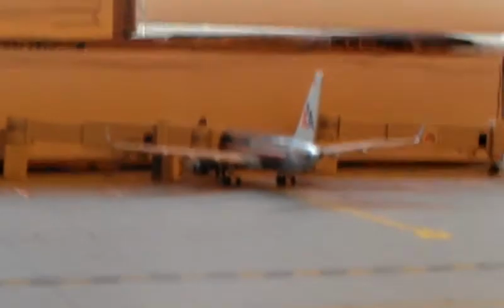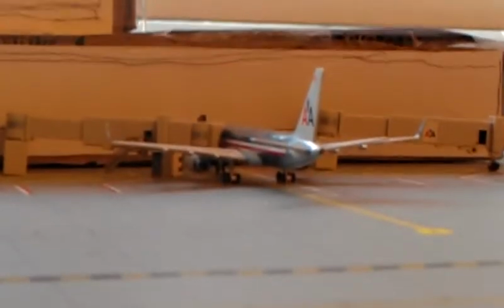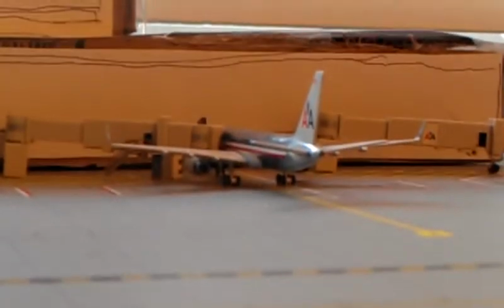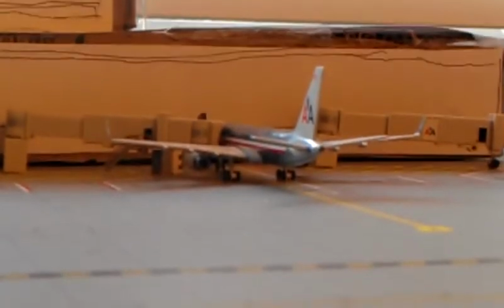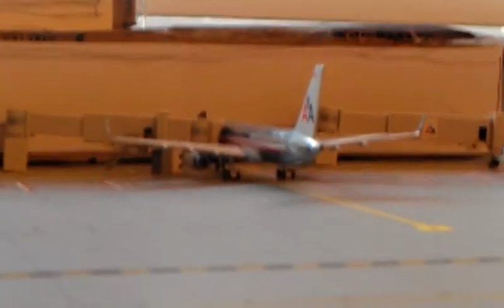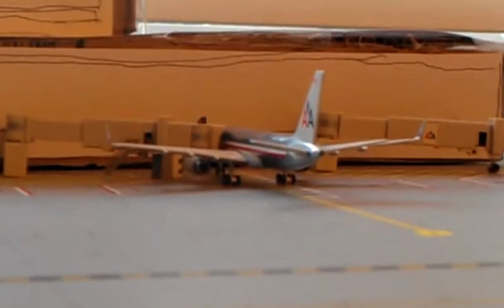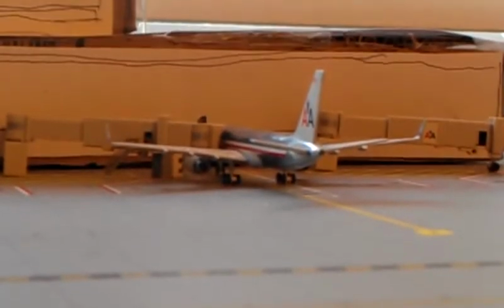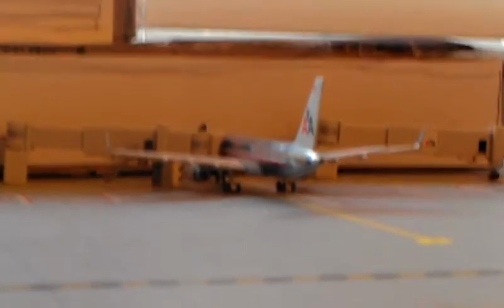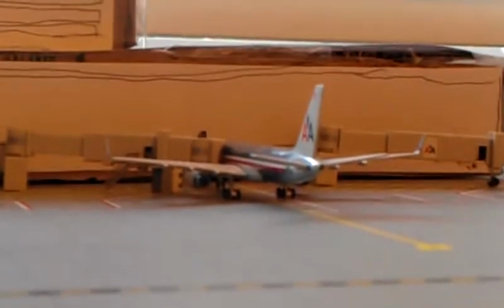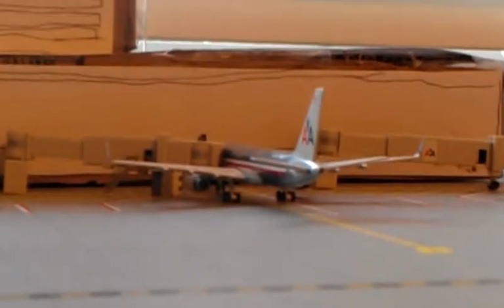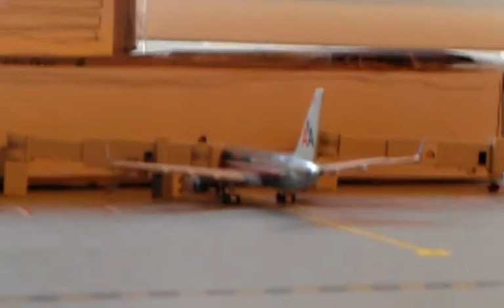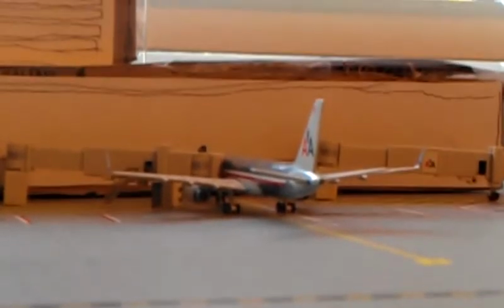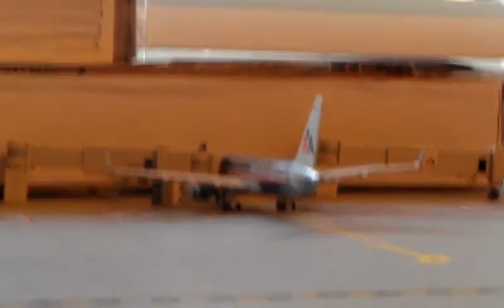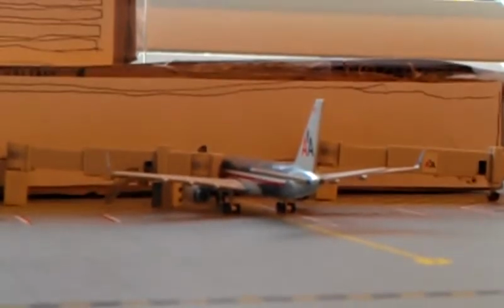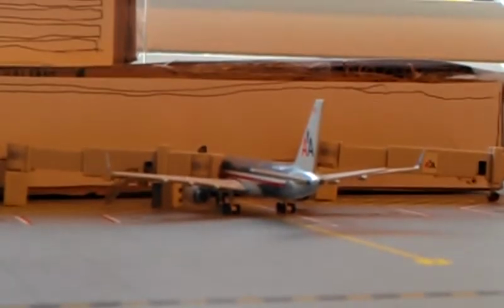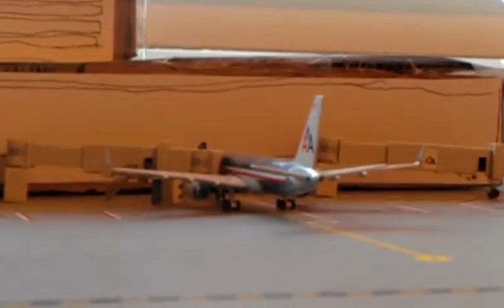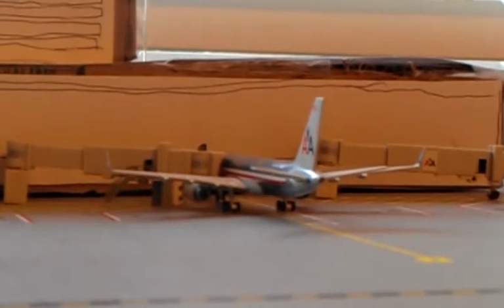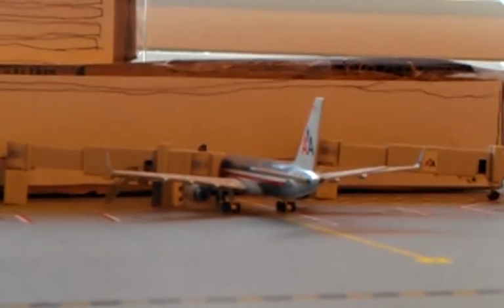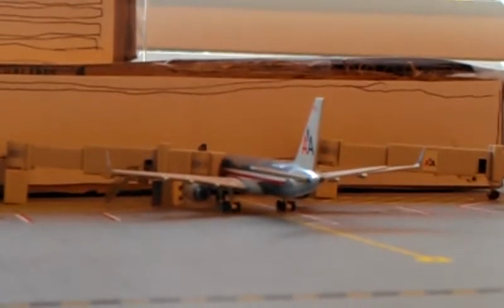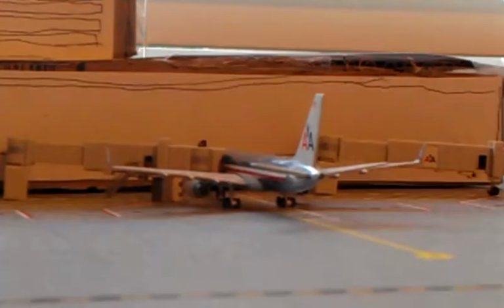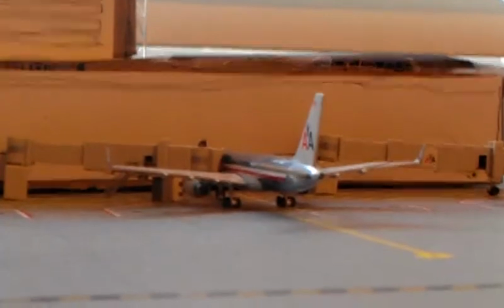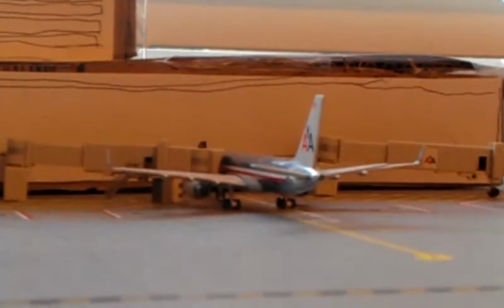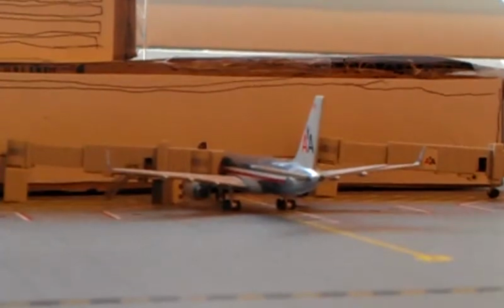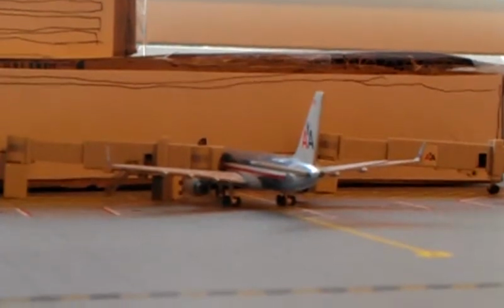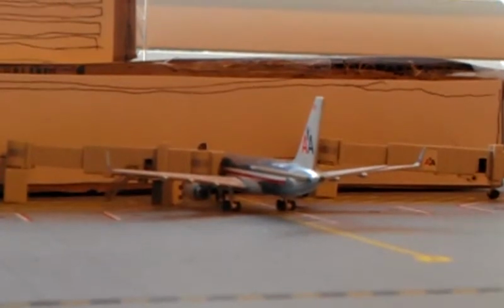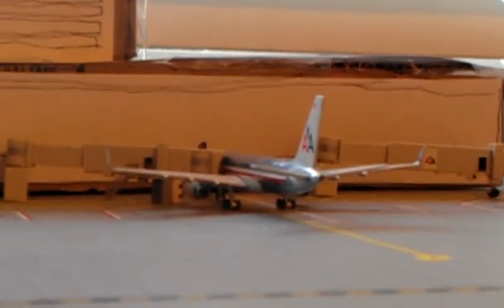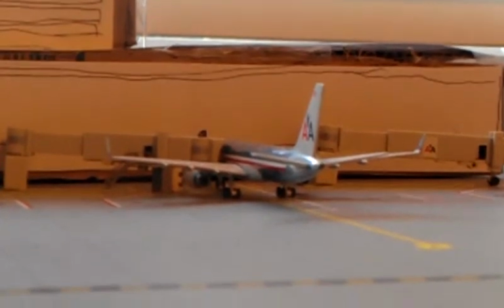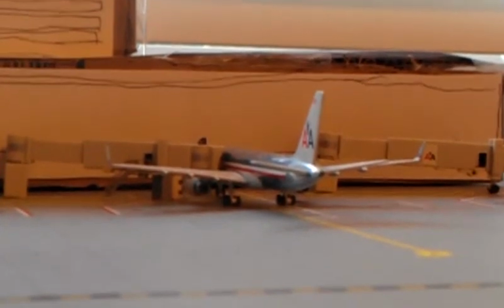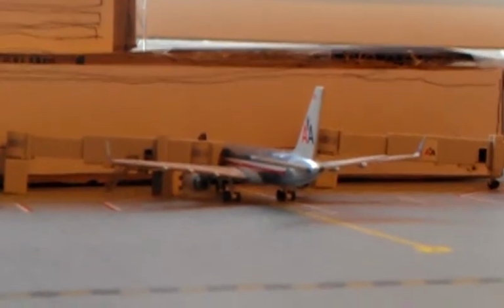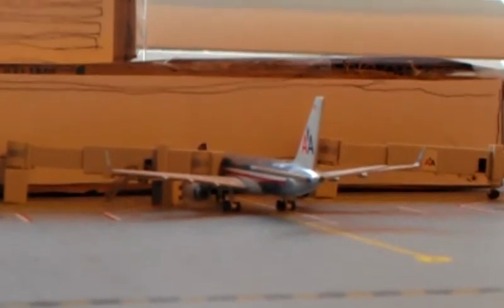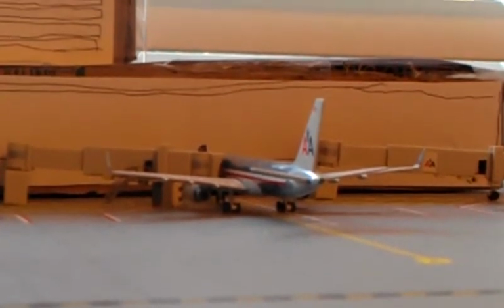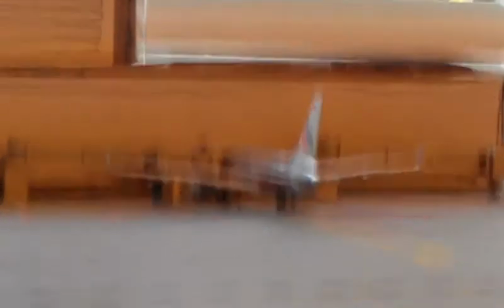American Airlines 757-200 — he'll be heading out to Boston today.